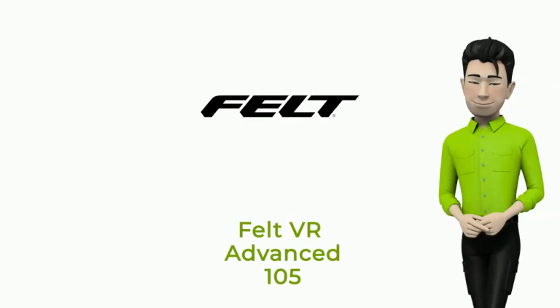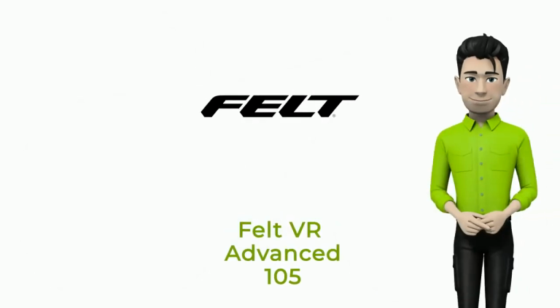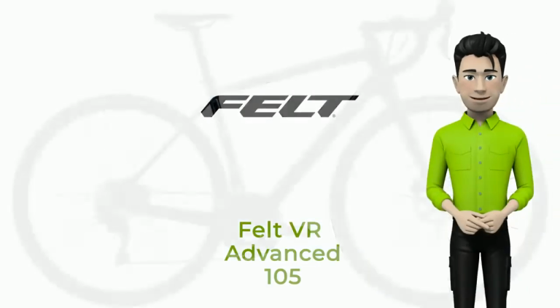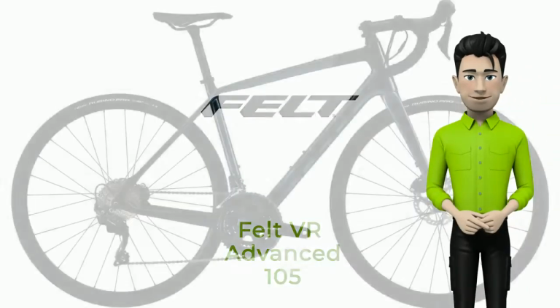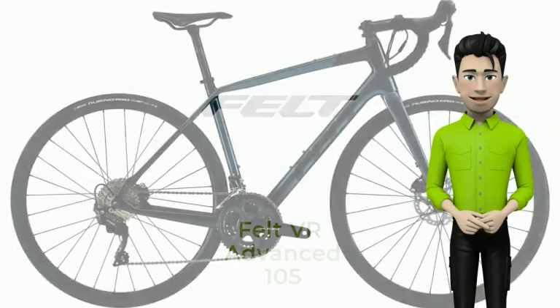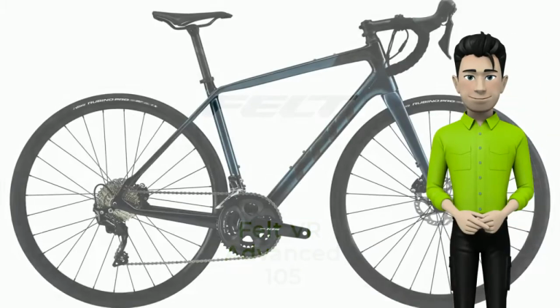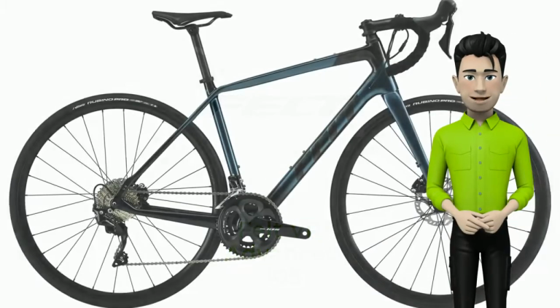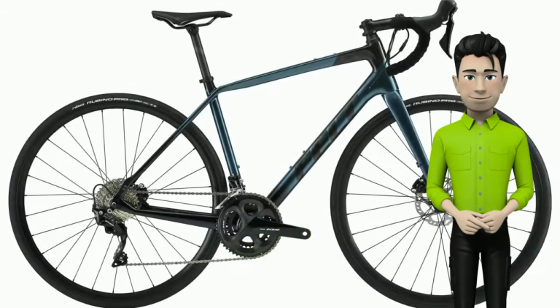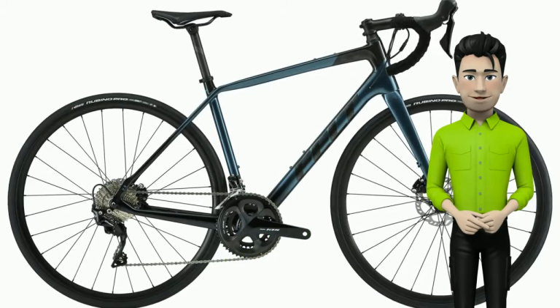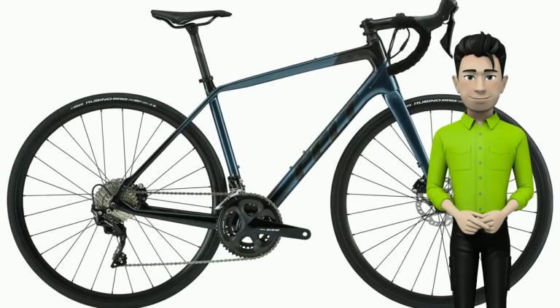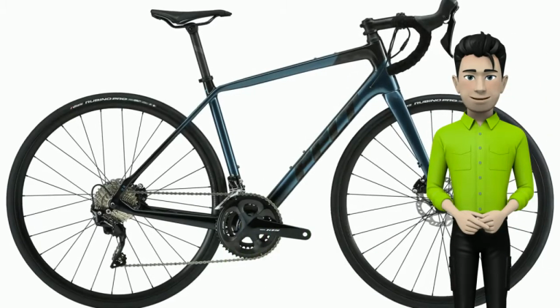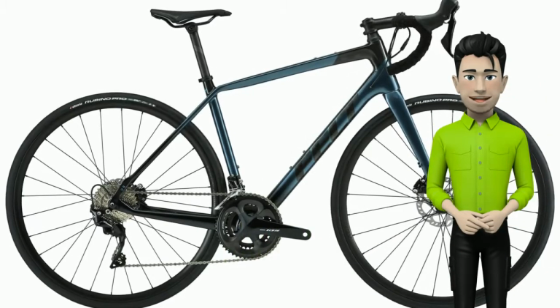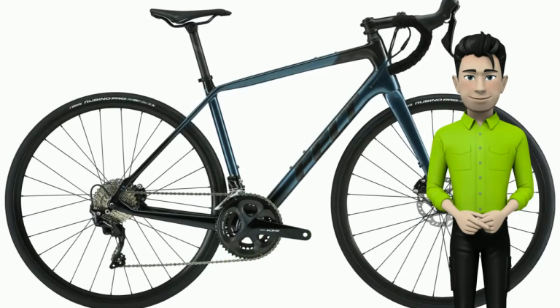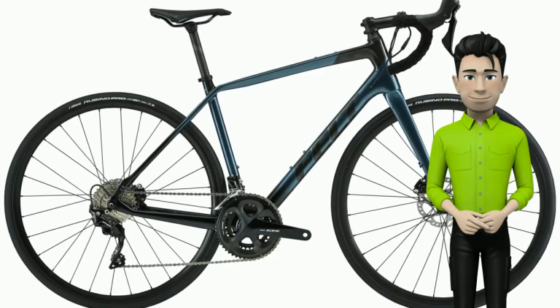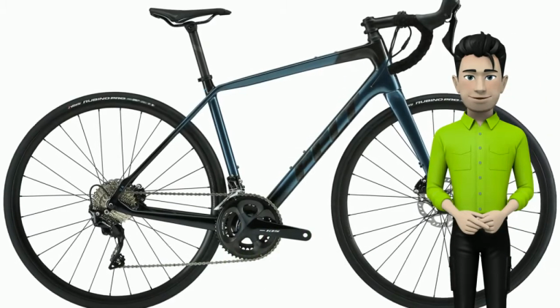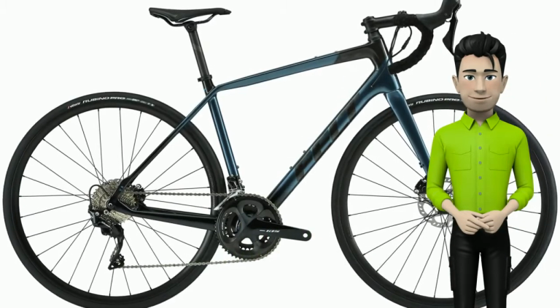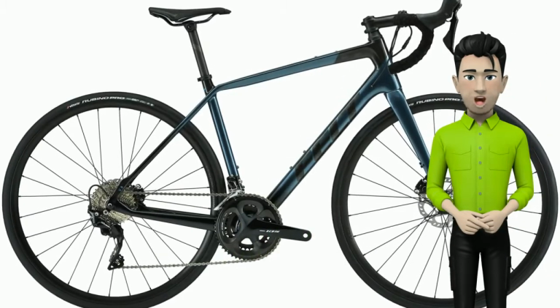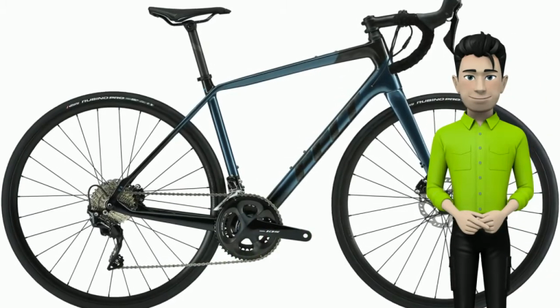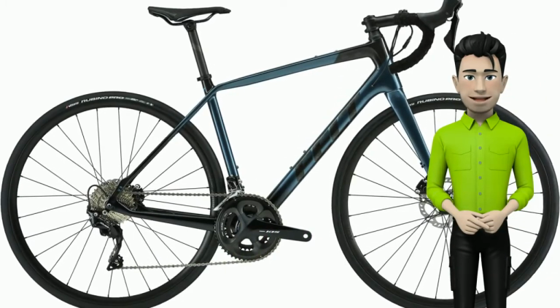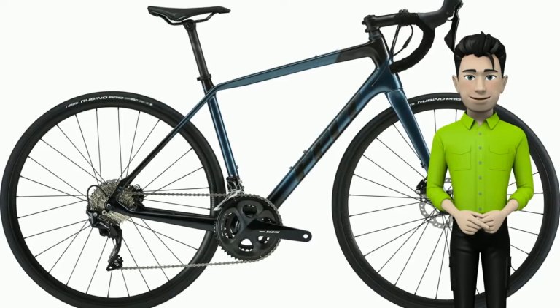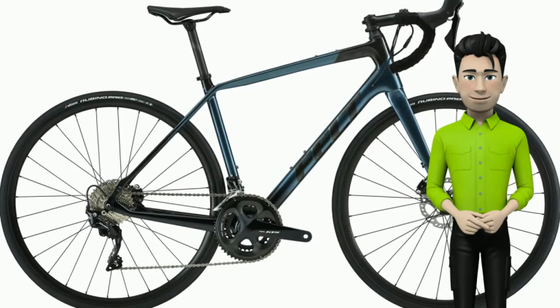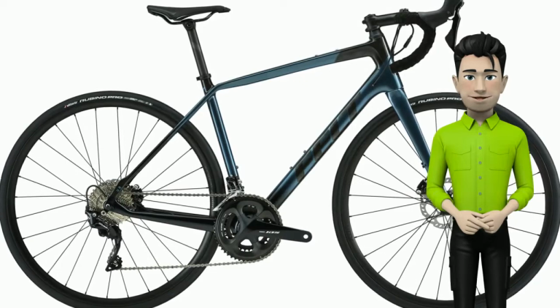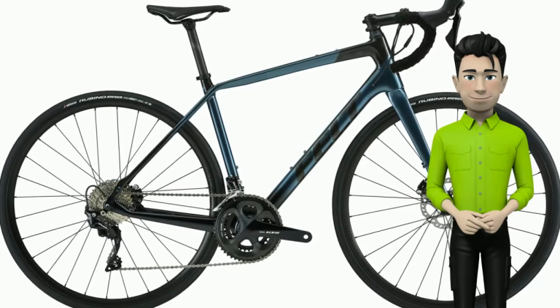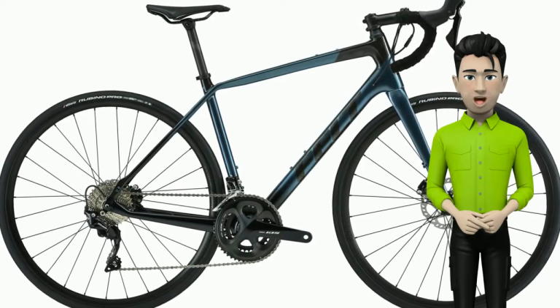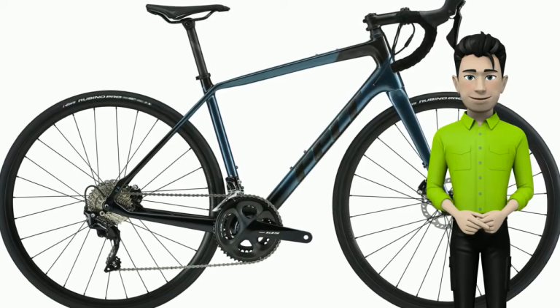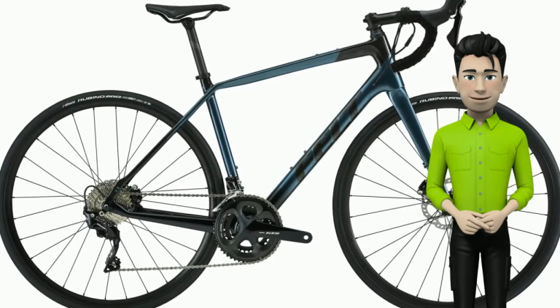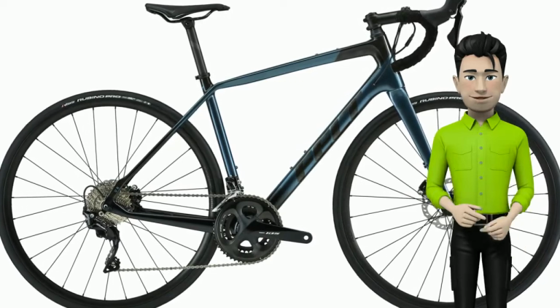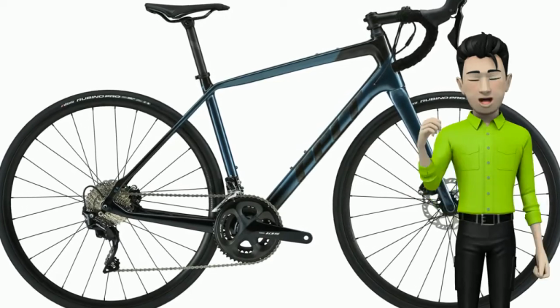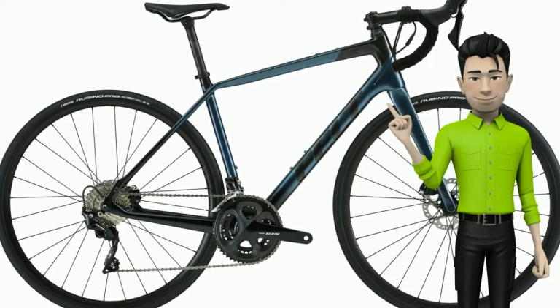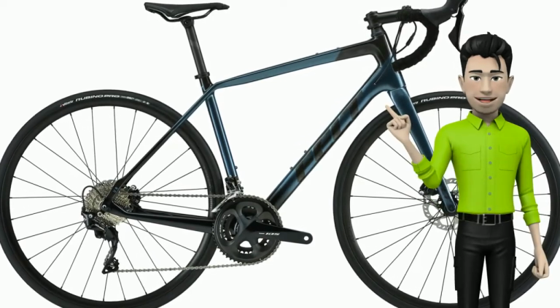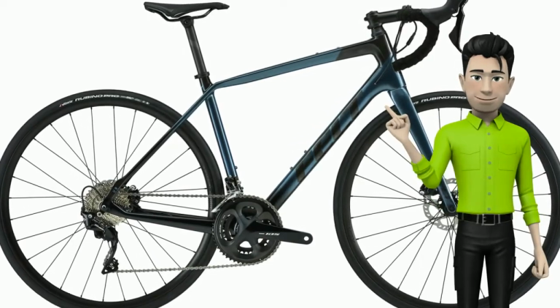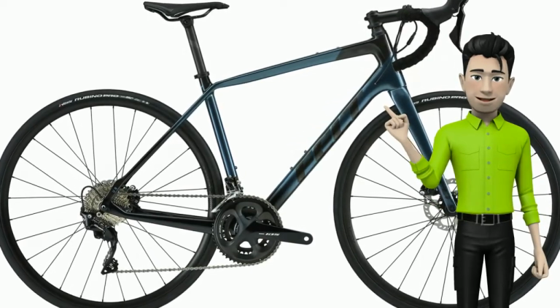Hi! Meet the new Felt Bike Felt VR, Advanced, 105, 2020.